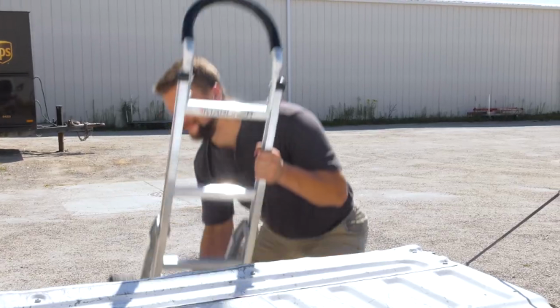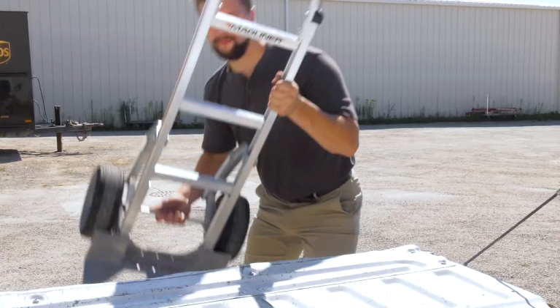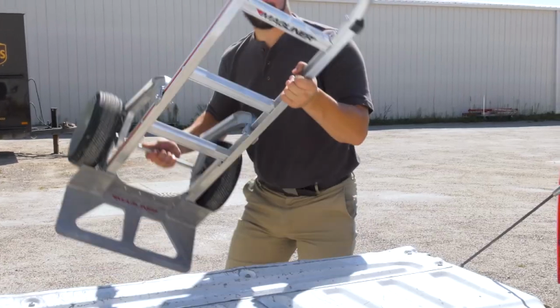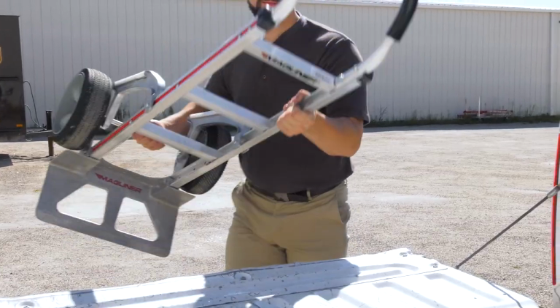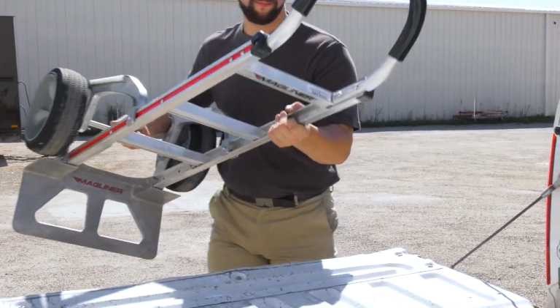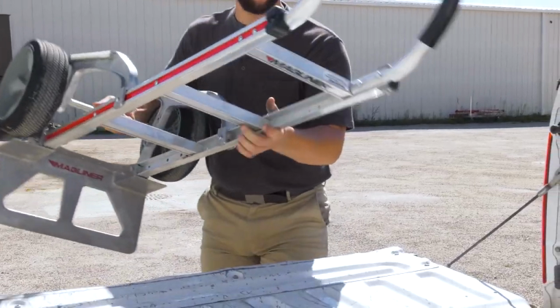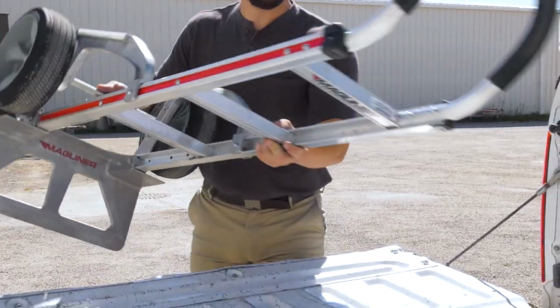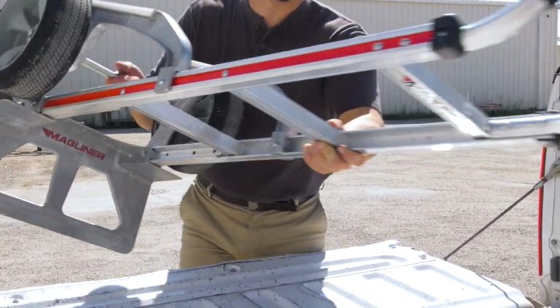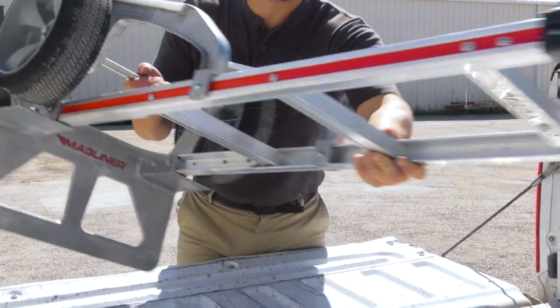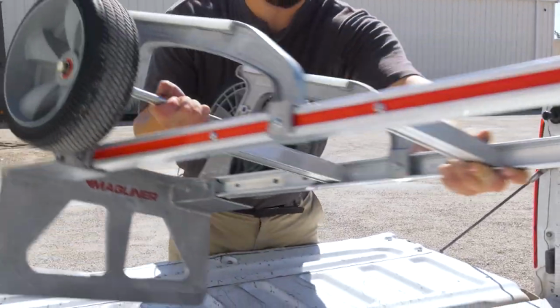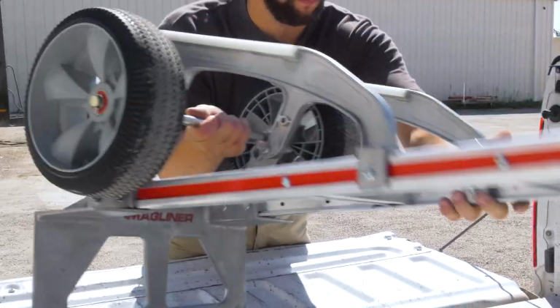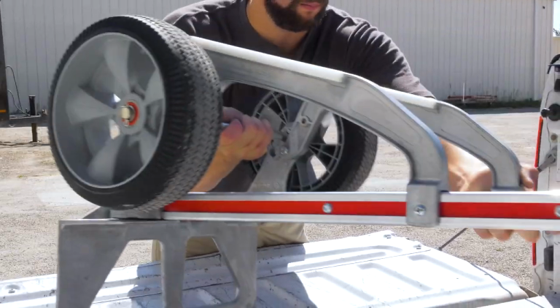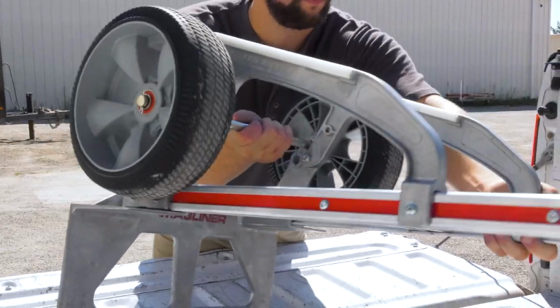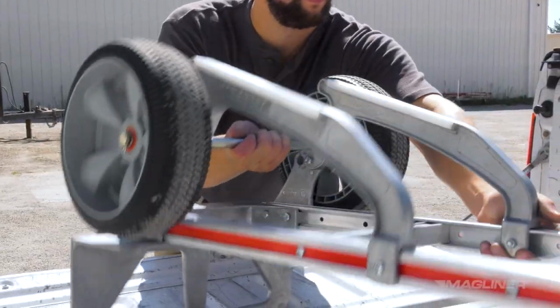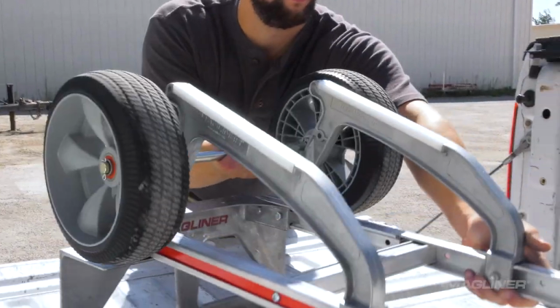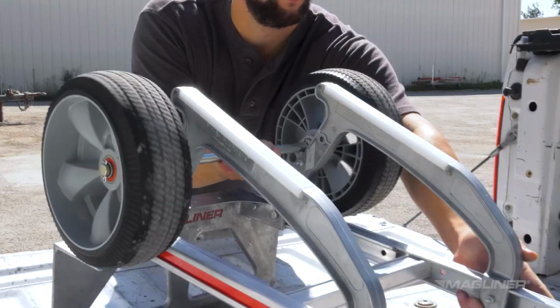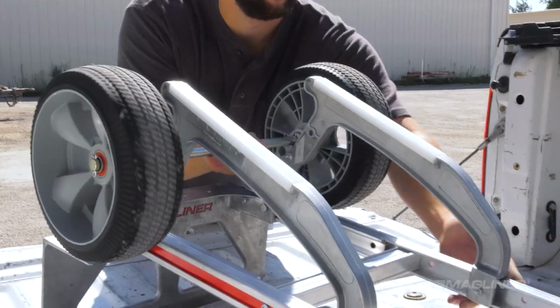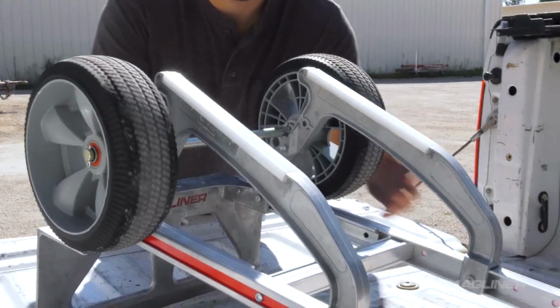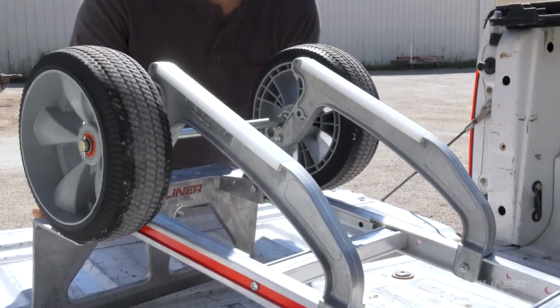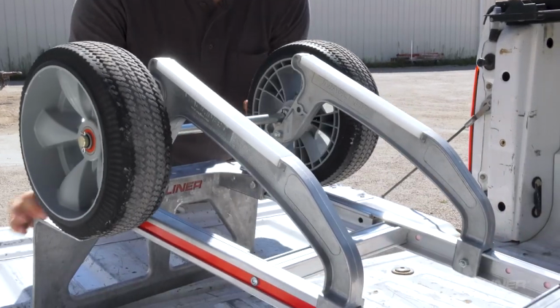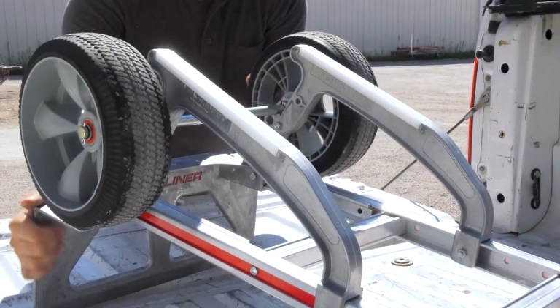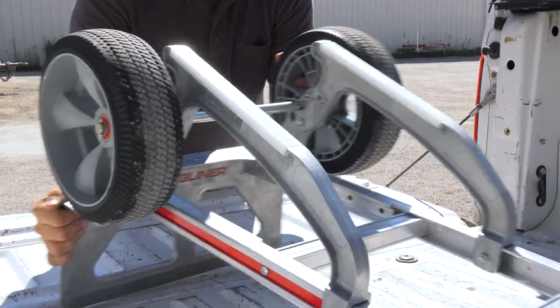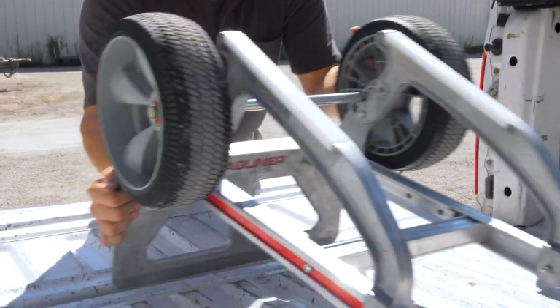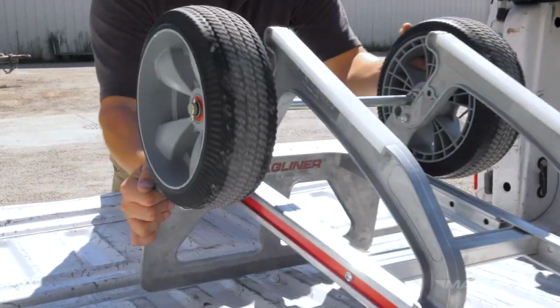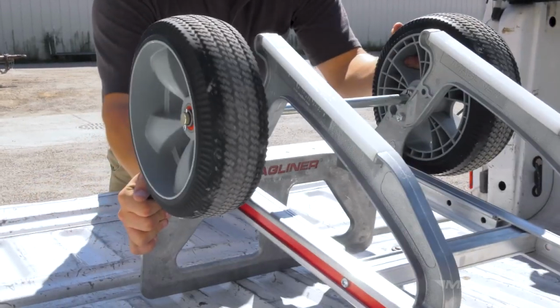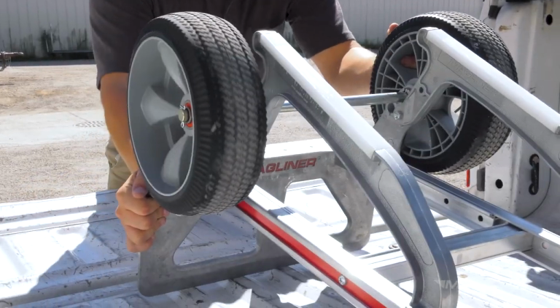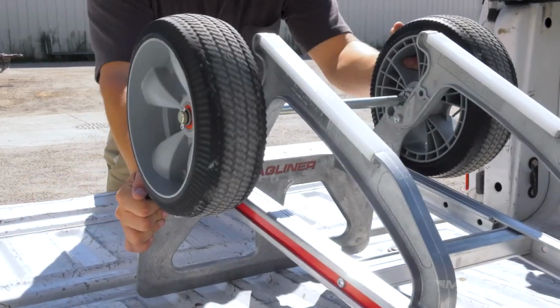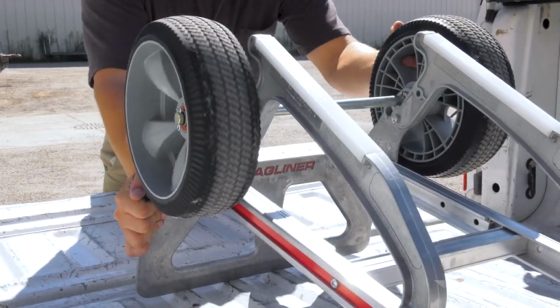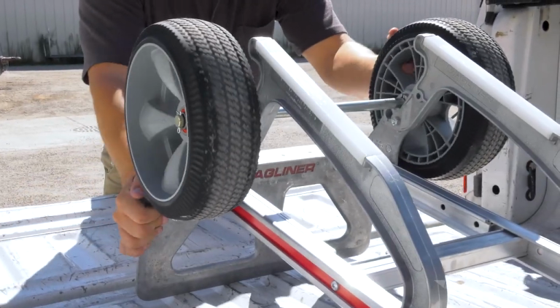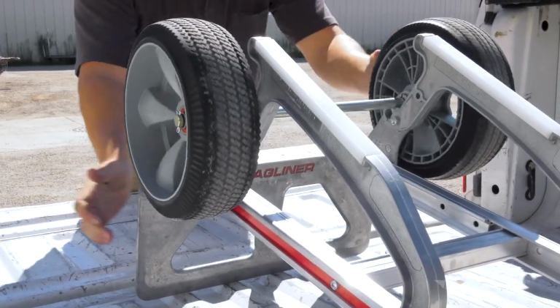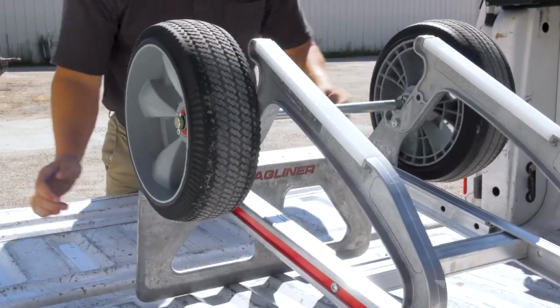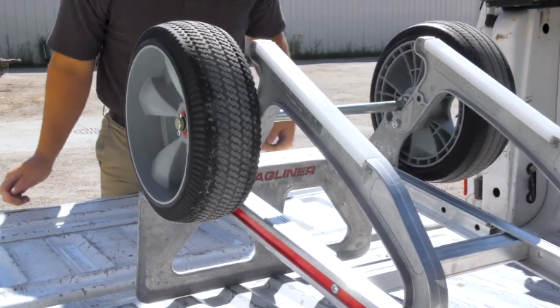If you are transporting the hand truck between locations, always secure it in the vehicle before driving to the next location.